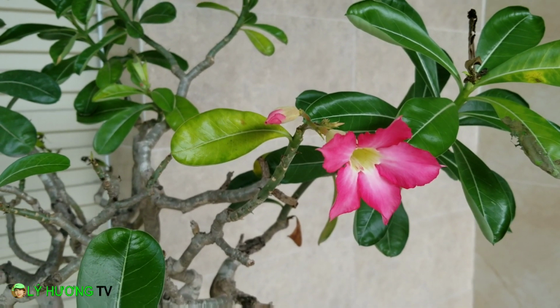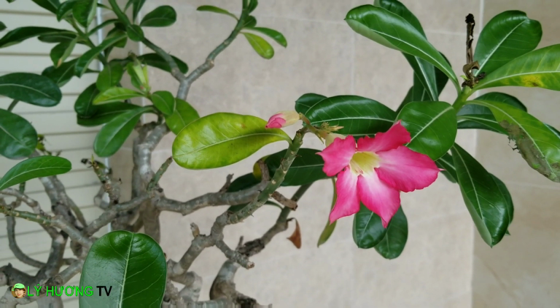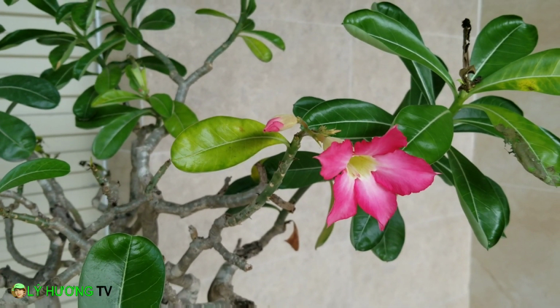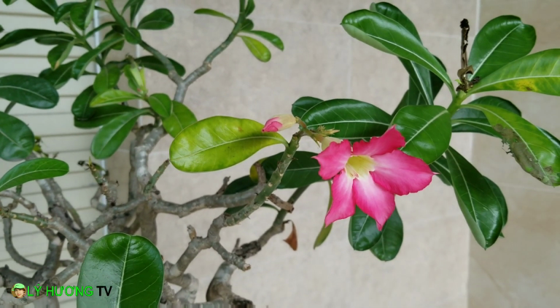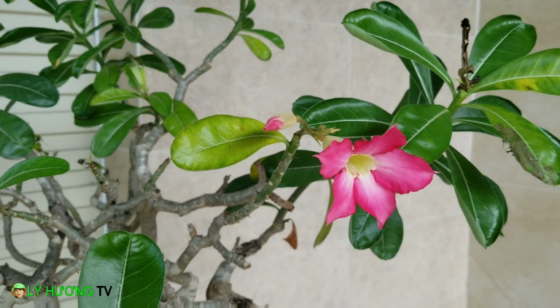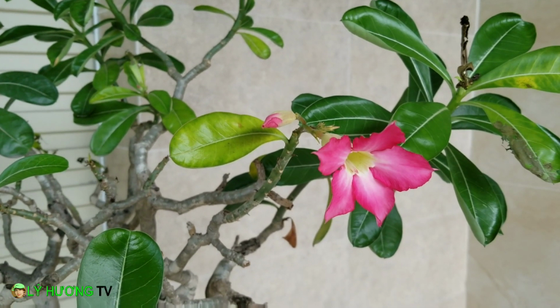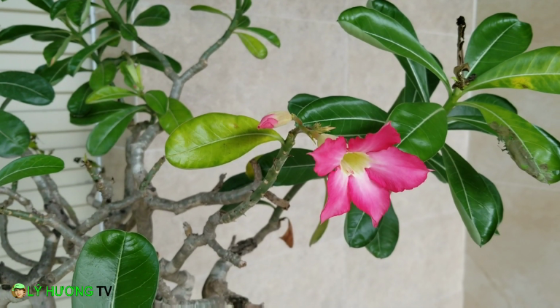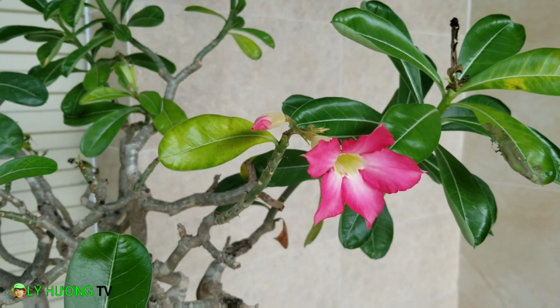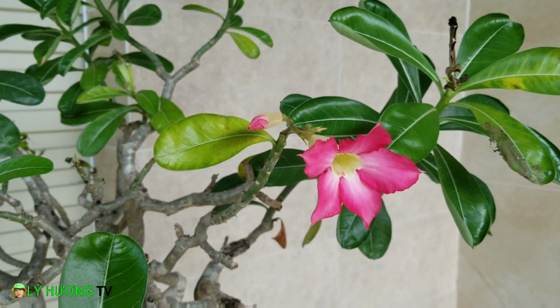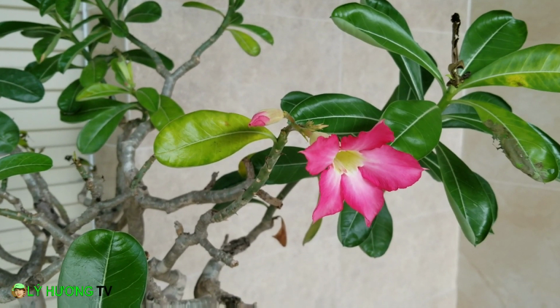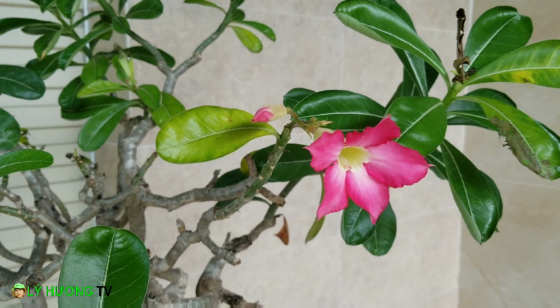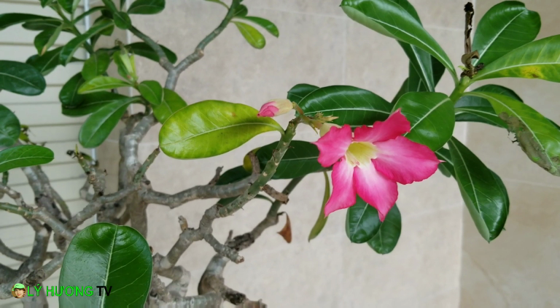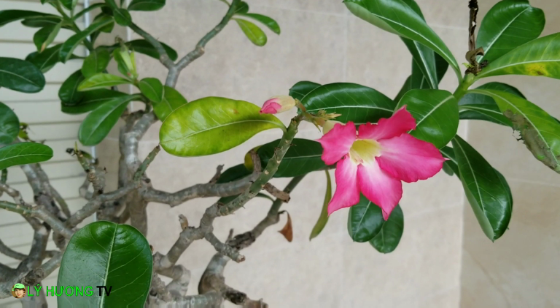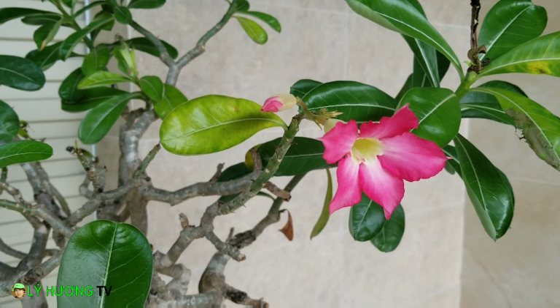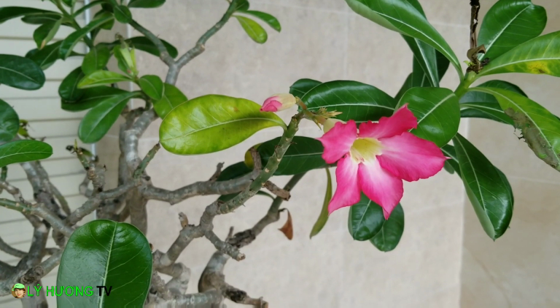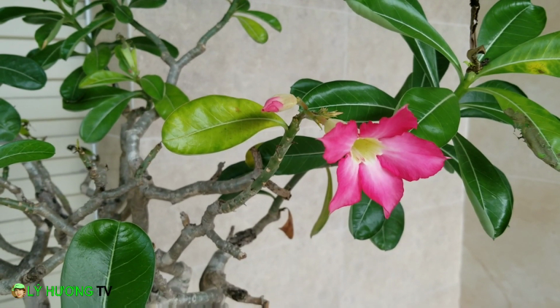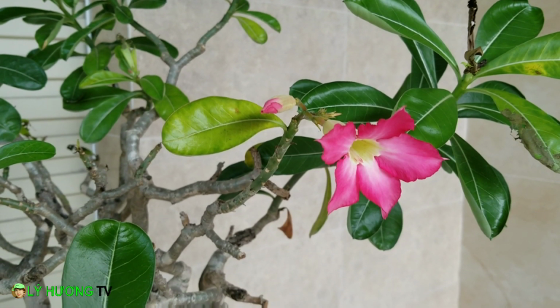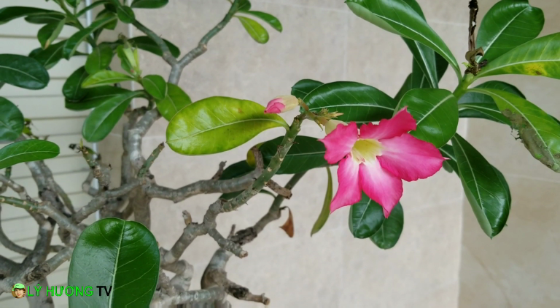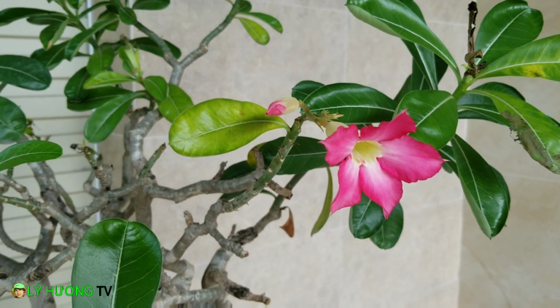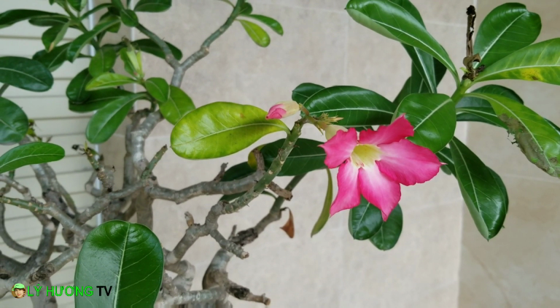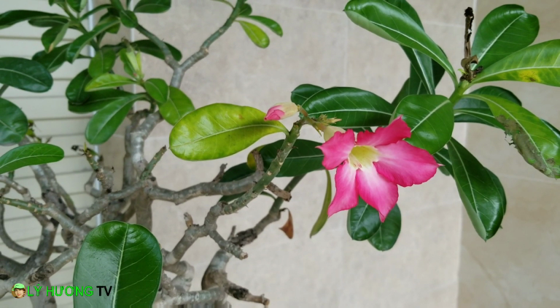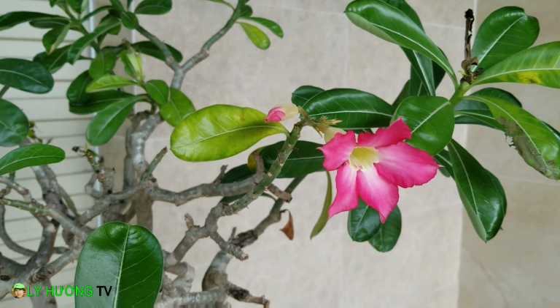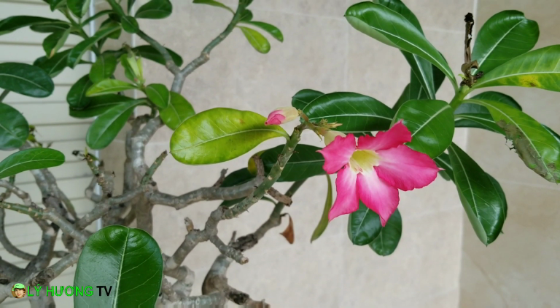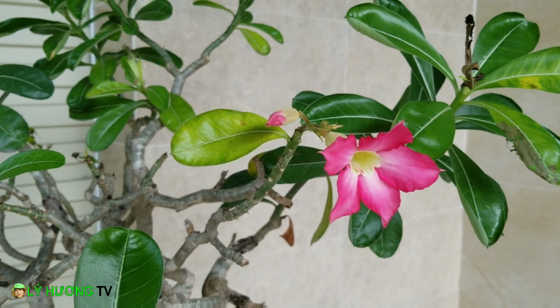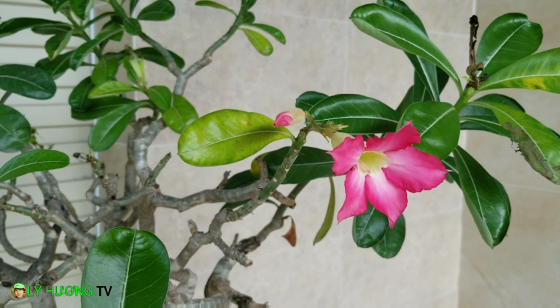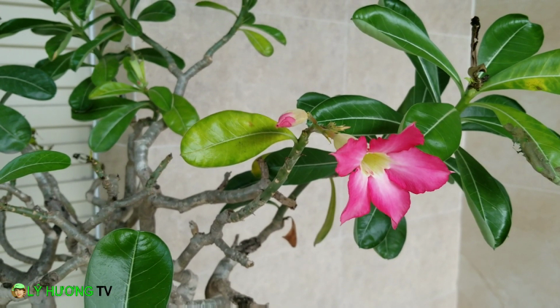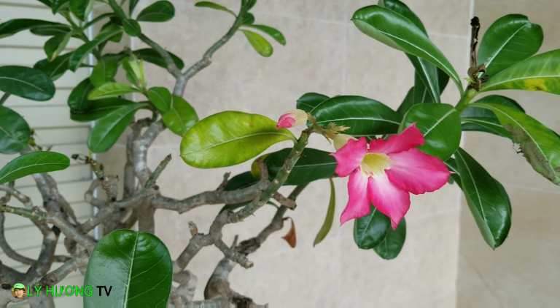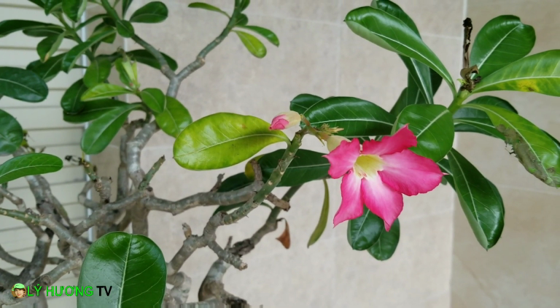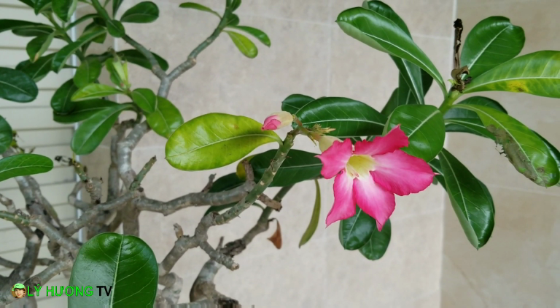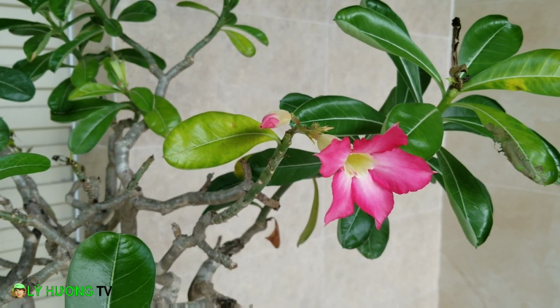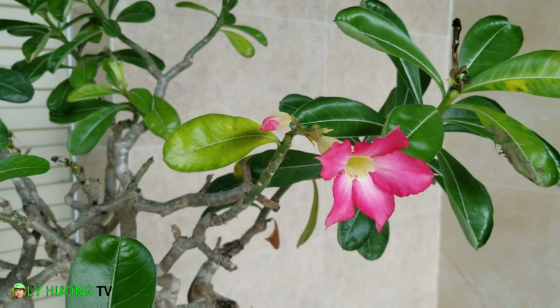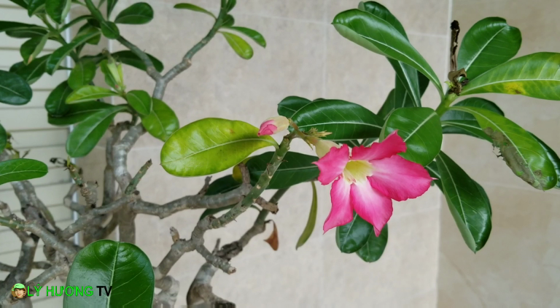Xin chào quý vị. Chào mừng quý vị quay trở lại với channel của Lý Hương TV. Lý Hương đang có mặt tại nhà của mình ở Bình Dương.